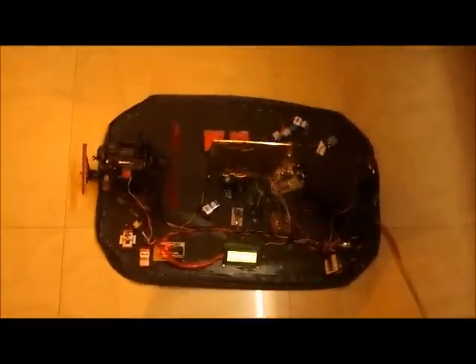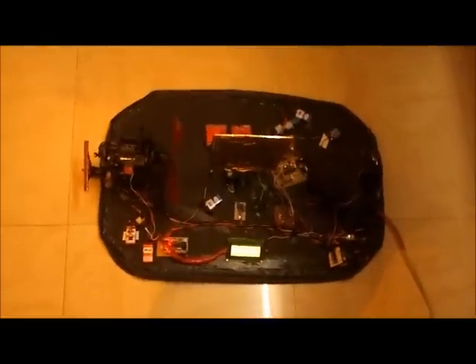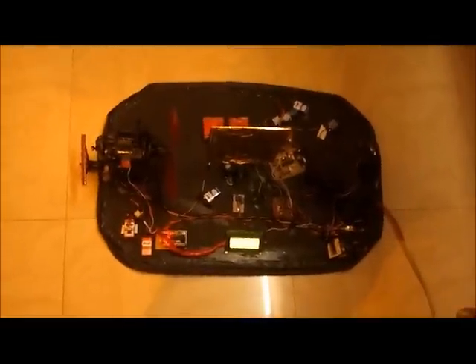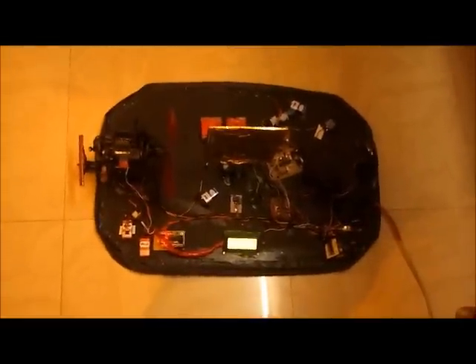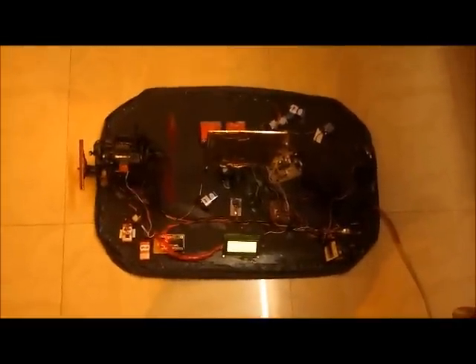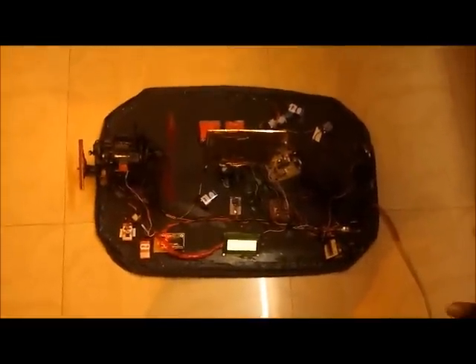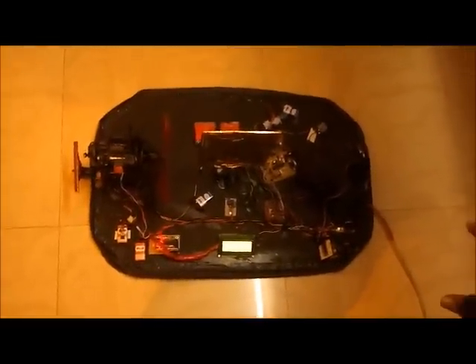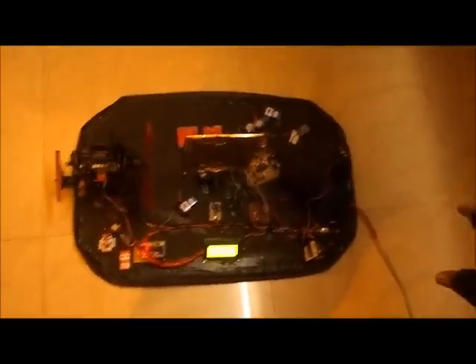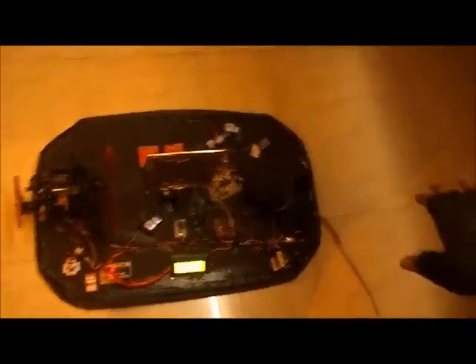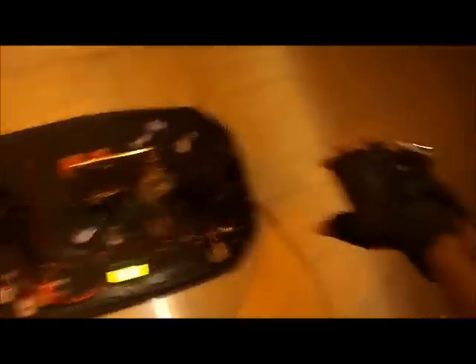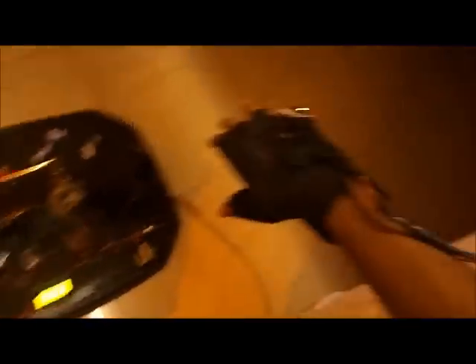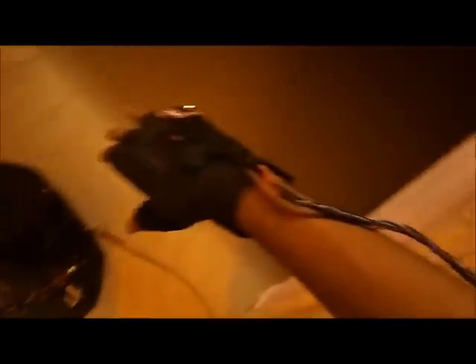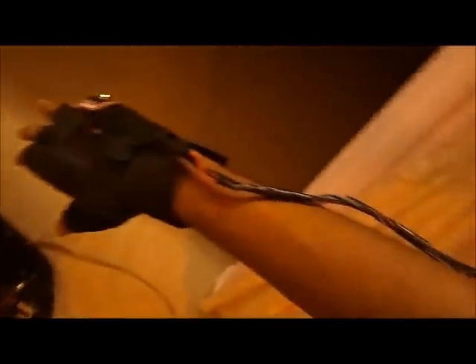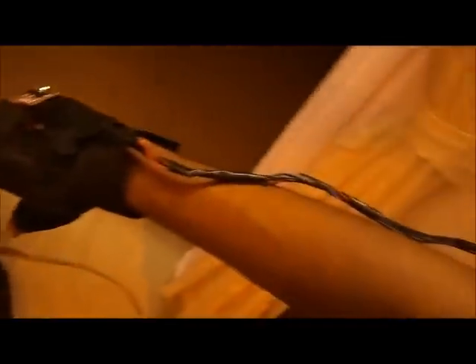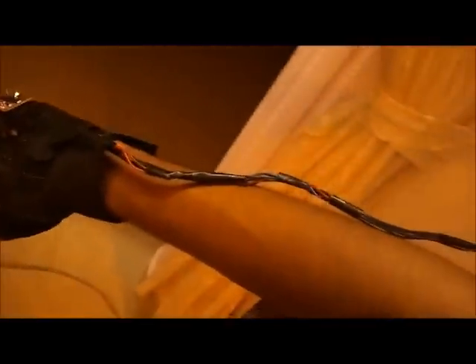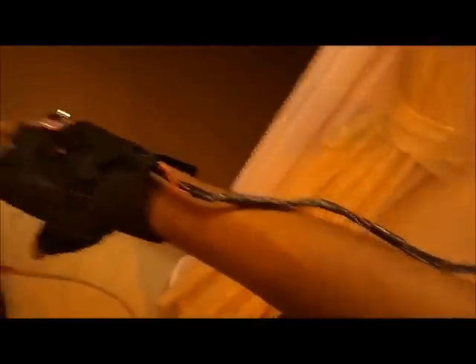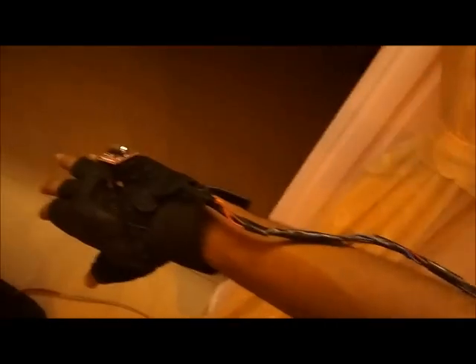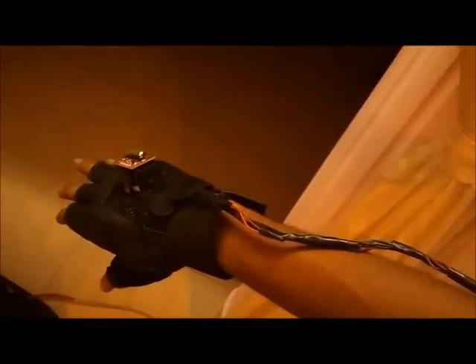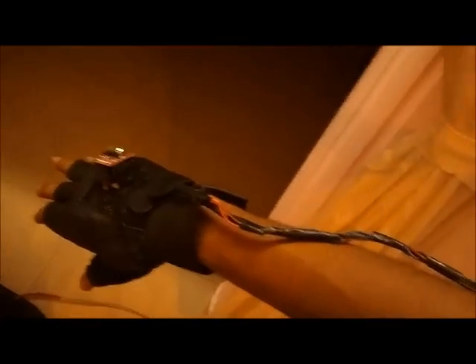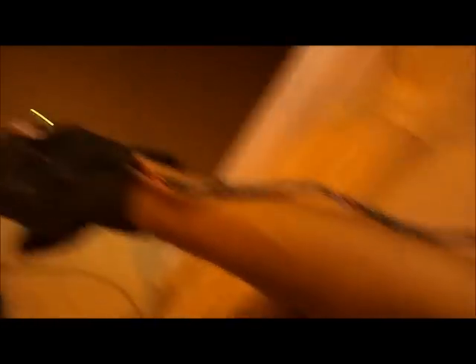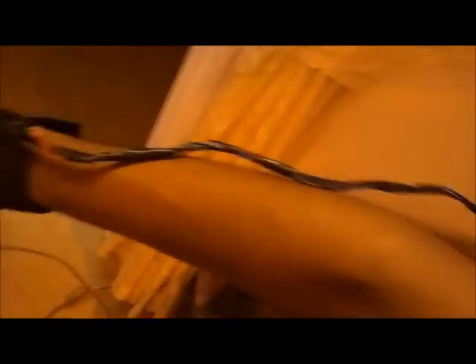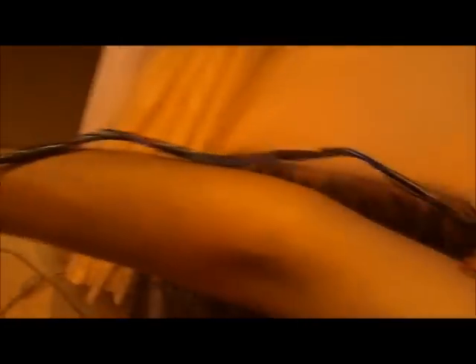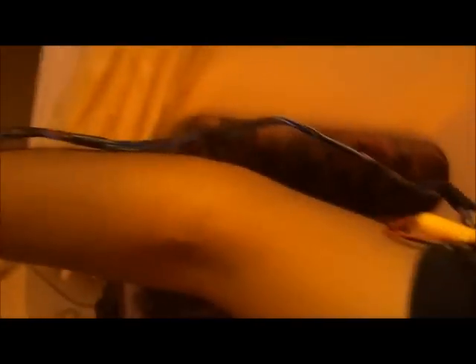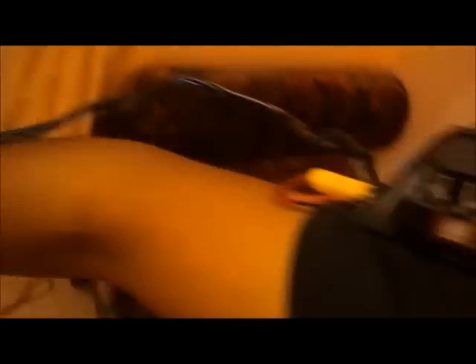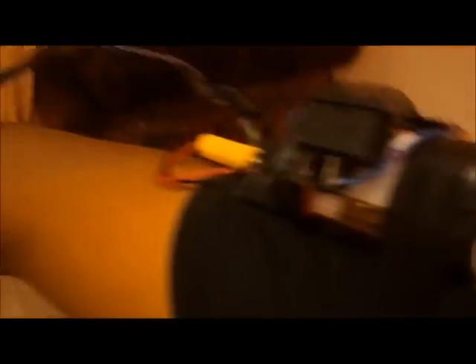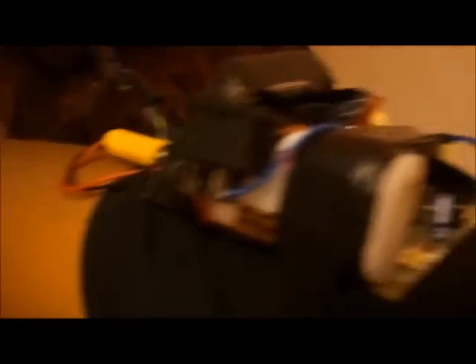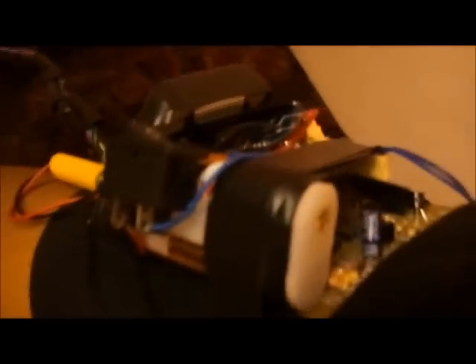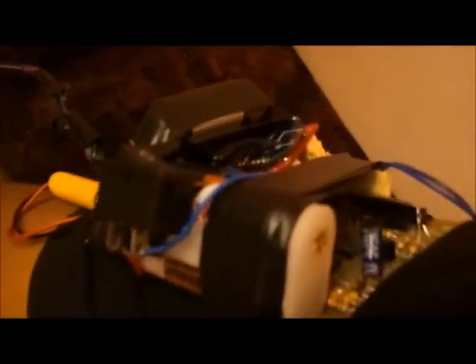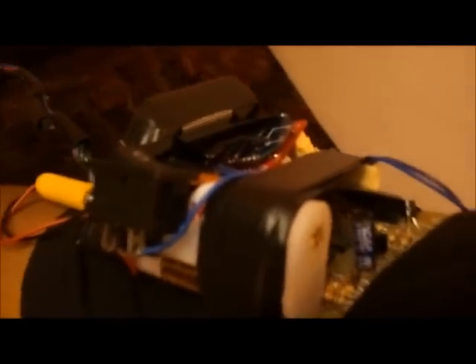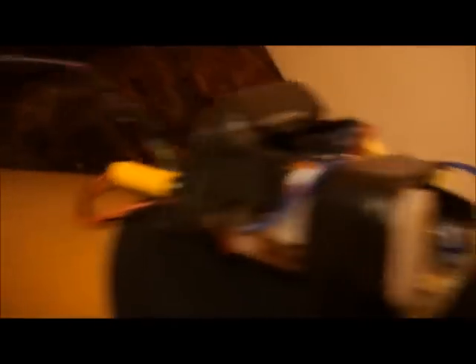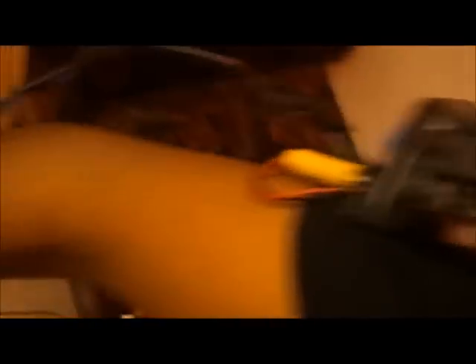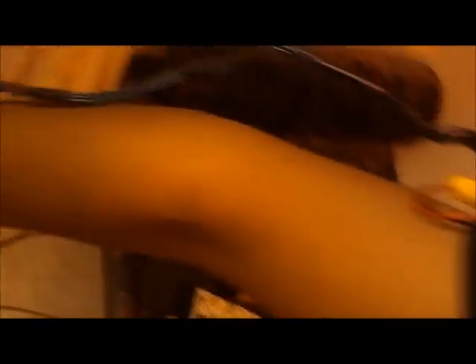This is my hovercraft. It's controlled using a remote, which is above, as shown here.